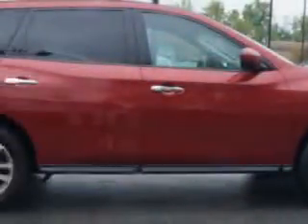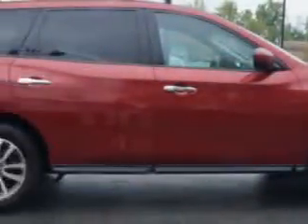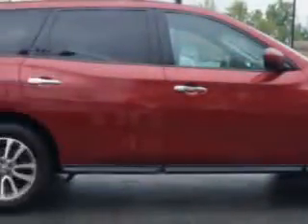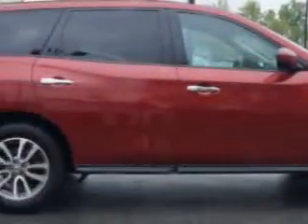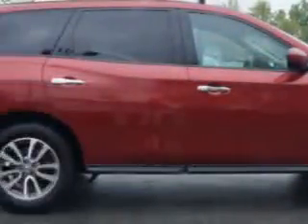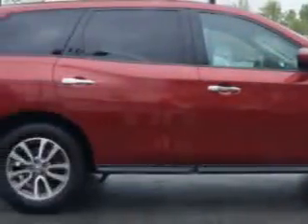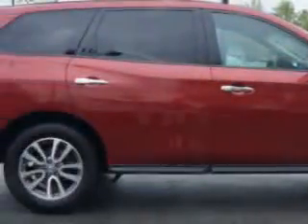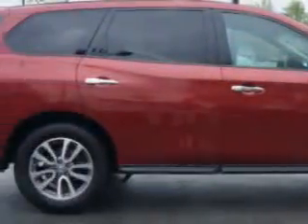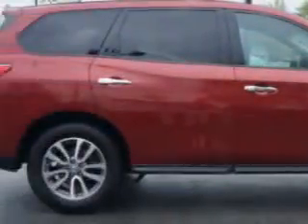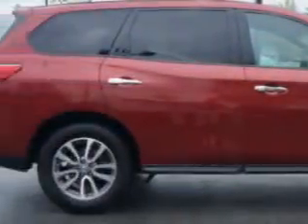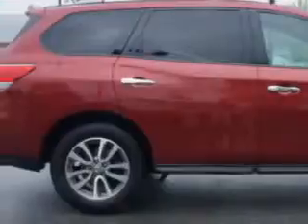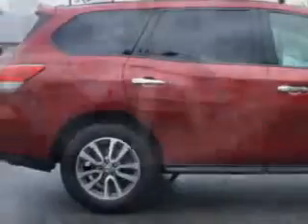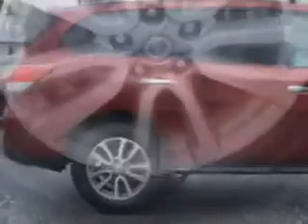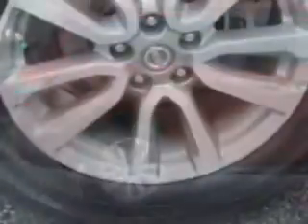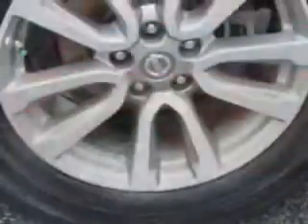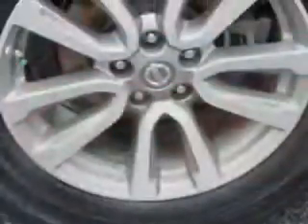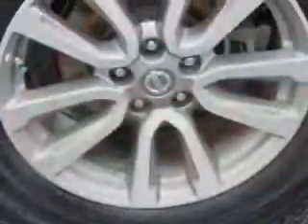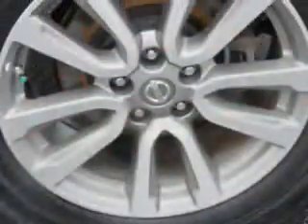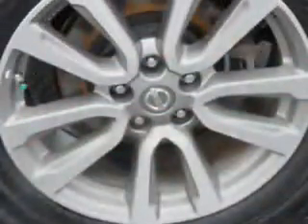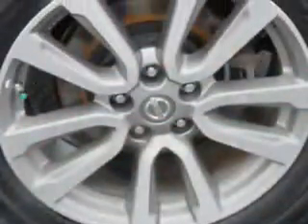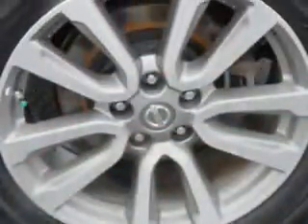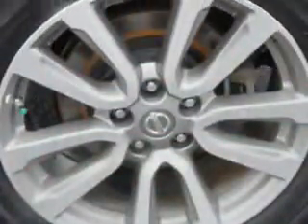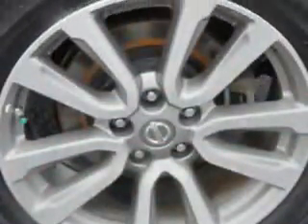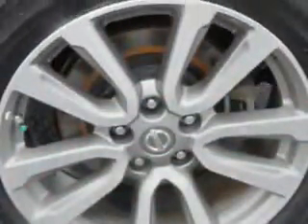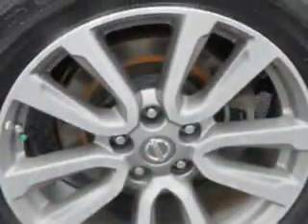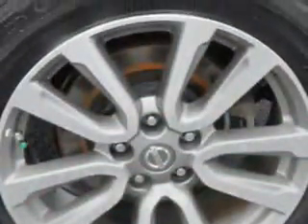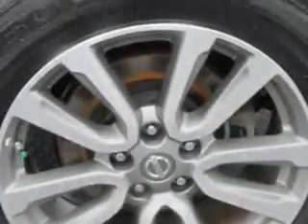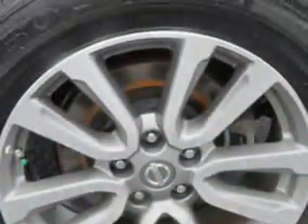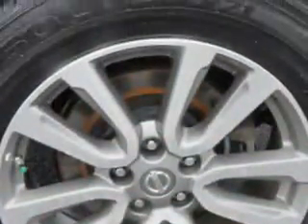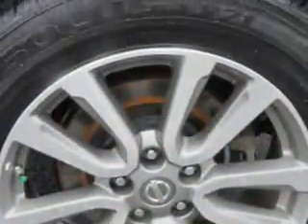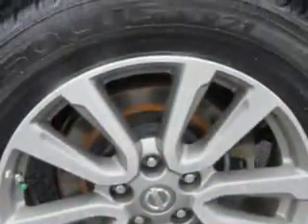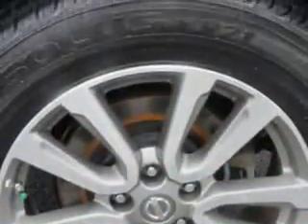Enjoy an exceptional 25 miles to the gallon on this family SUV with features like push-button engine start, easy entry manual rear seat, lockable glove compartment, vanity mirrors, and much more.